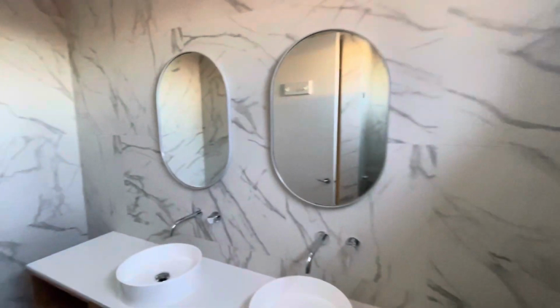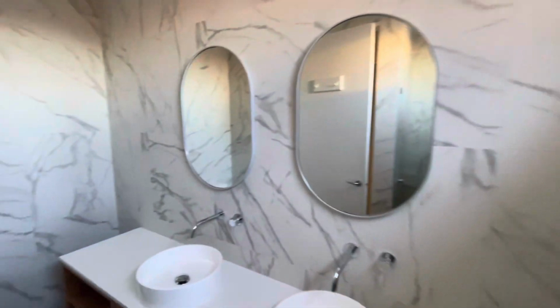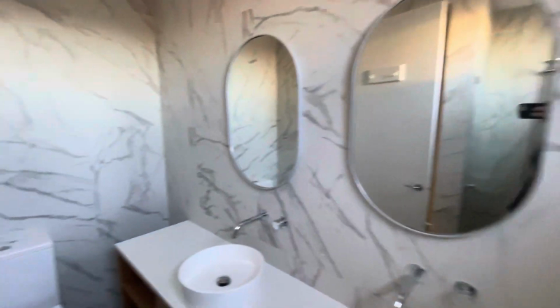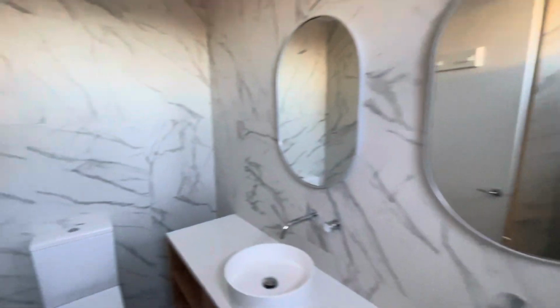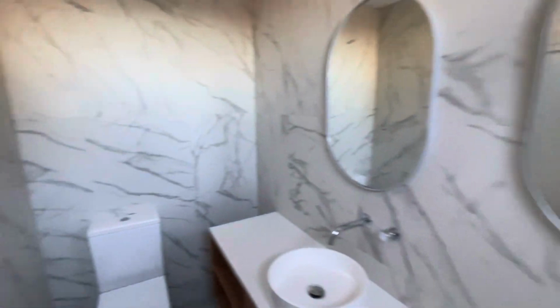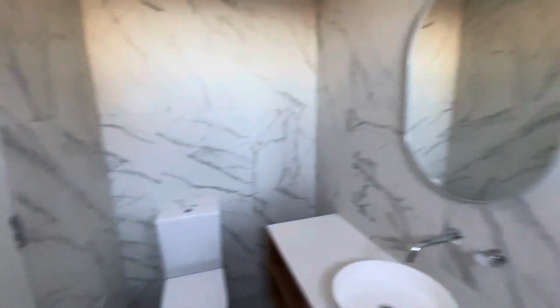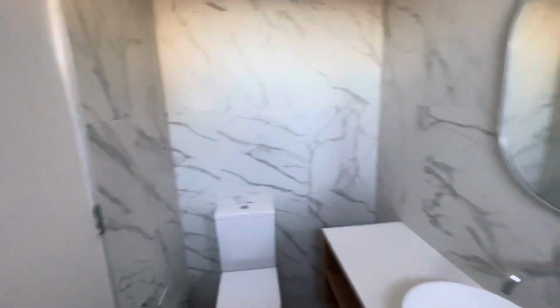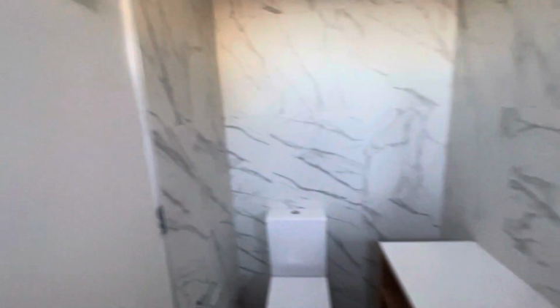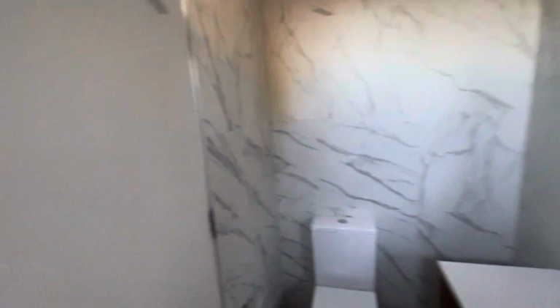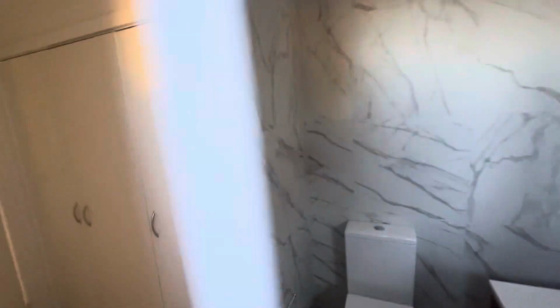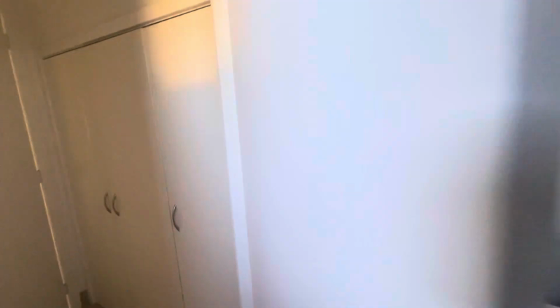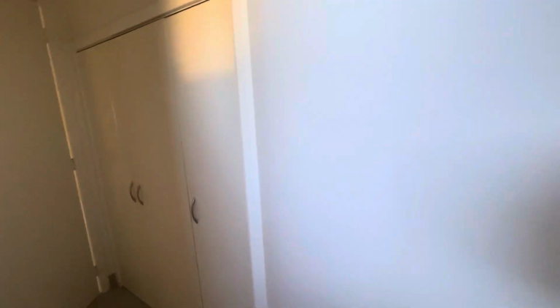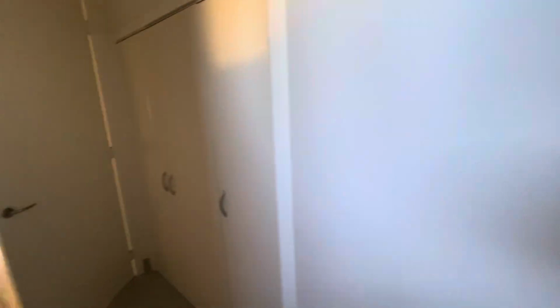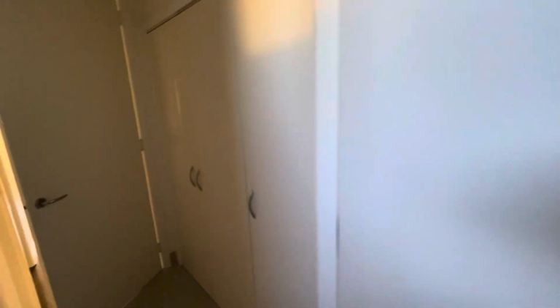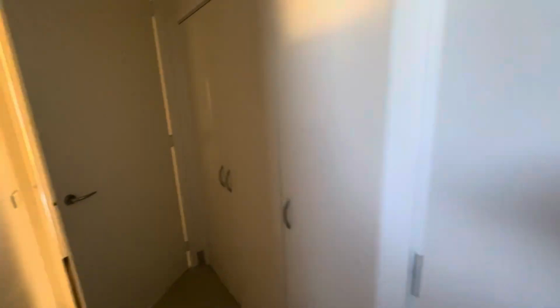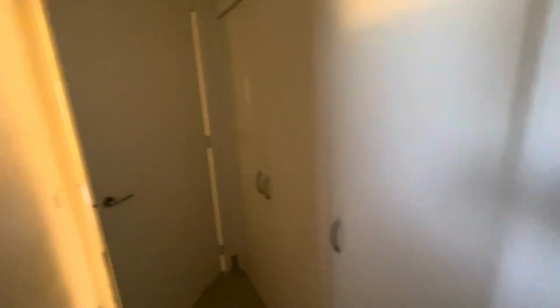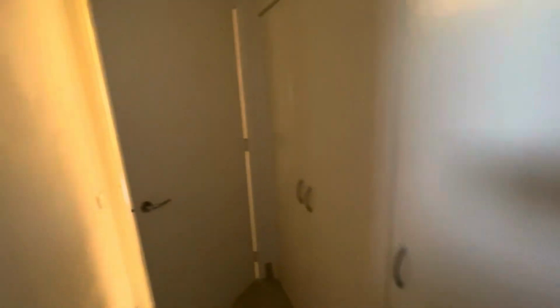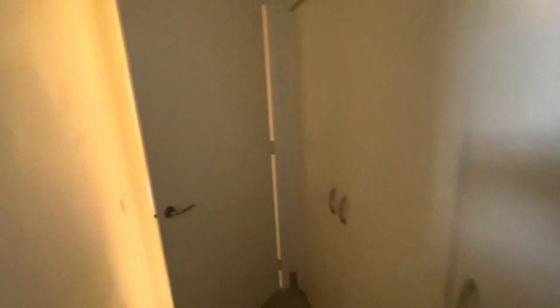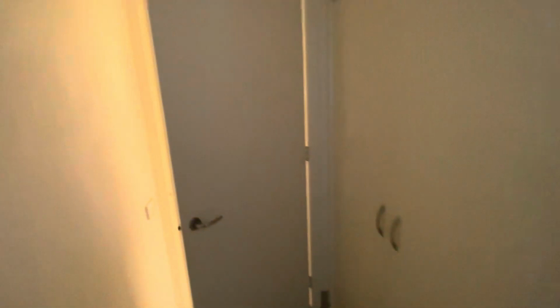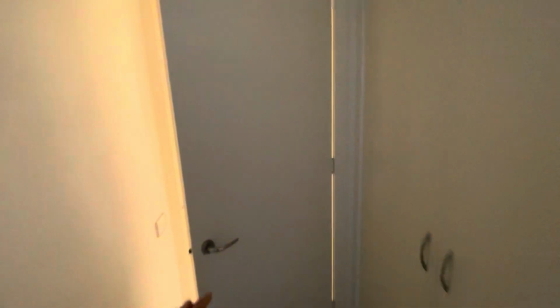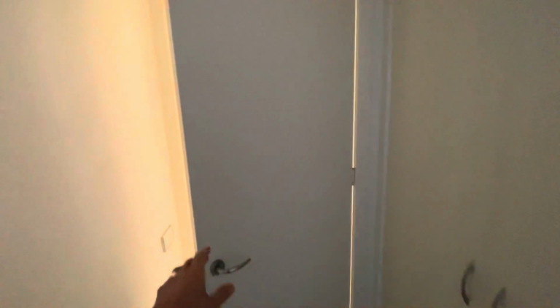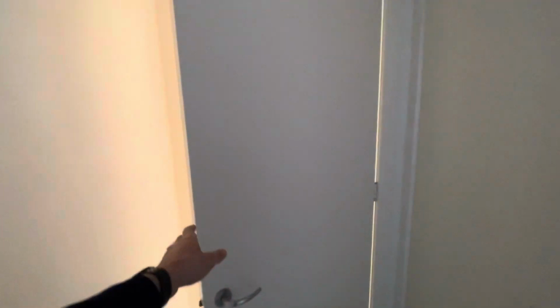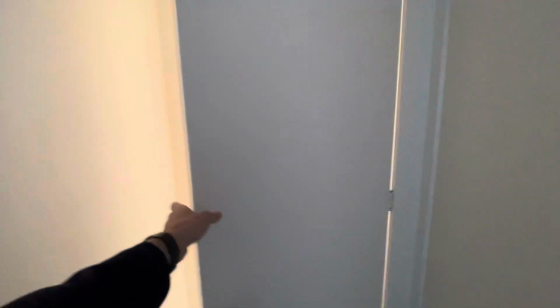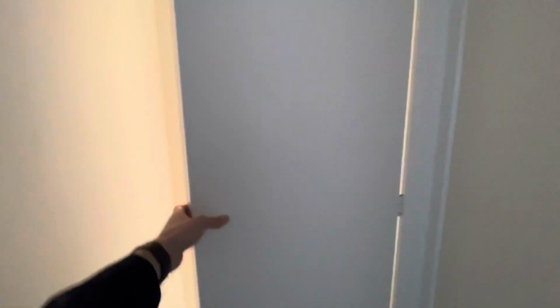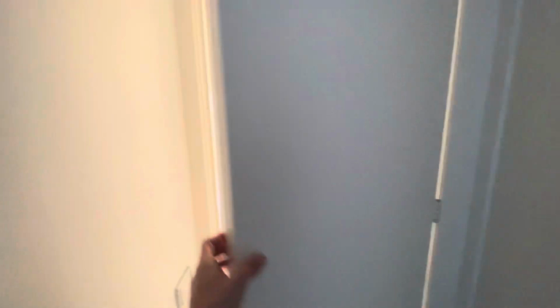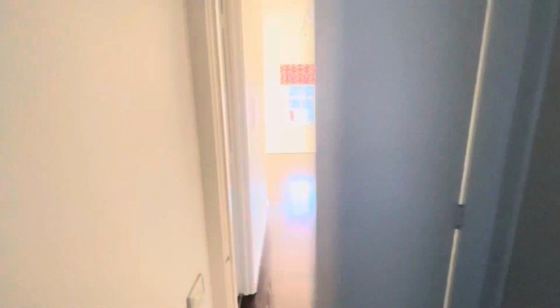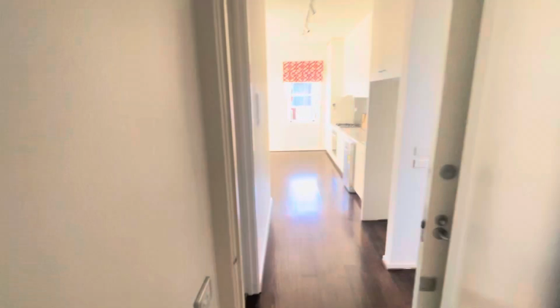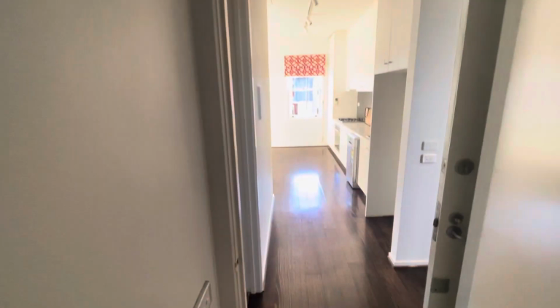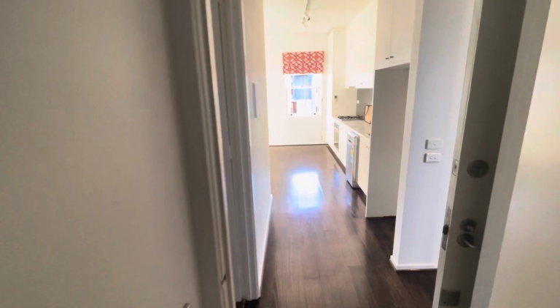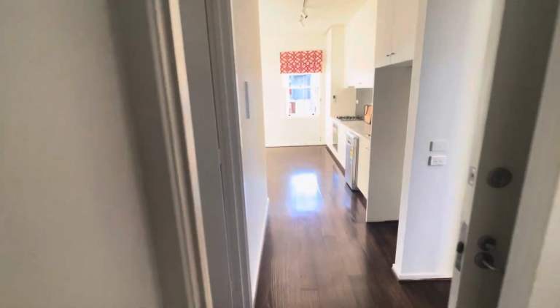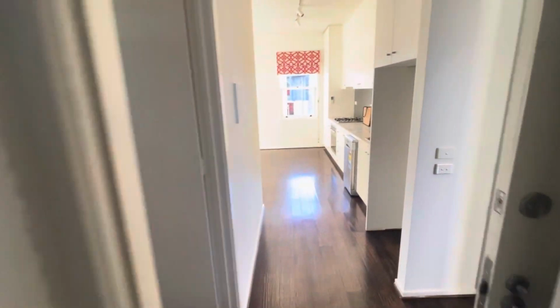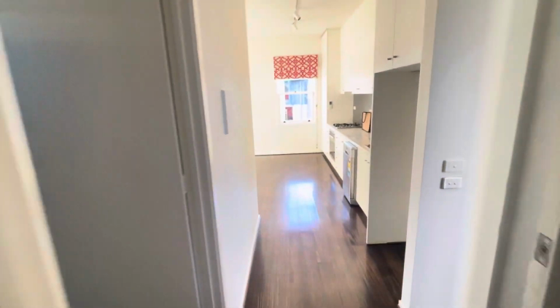Thank you for watching a walkthrough video tour of apartment 11 at 10 Carlisle Street, currently available for lease with the Buxton Real Estate Group.